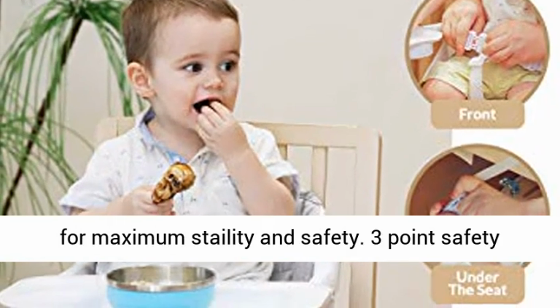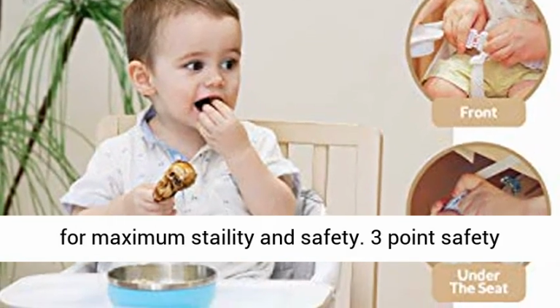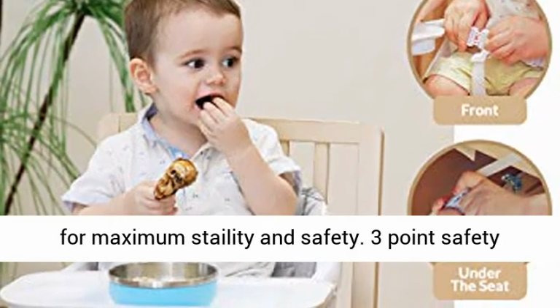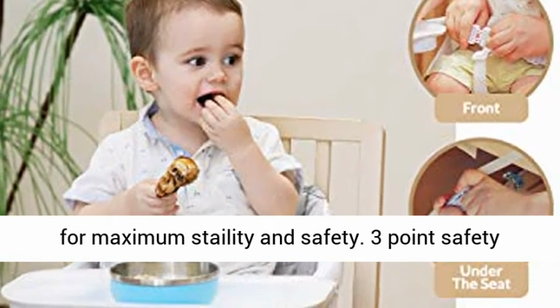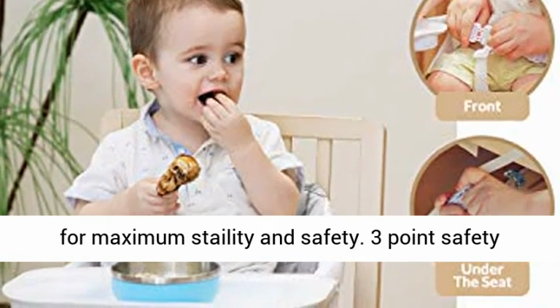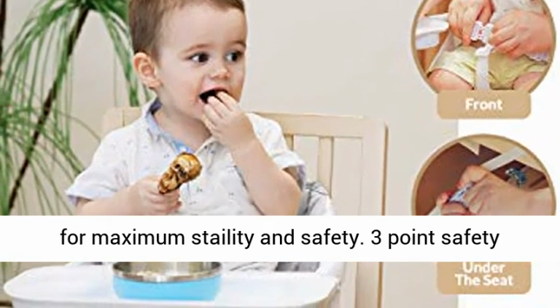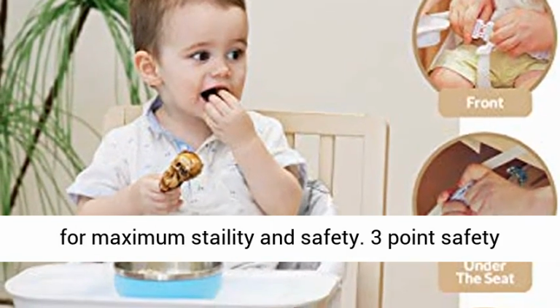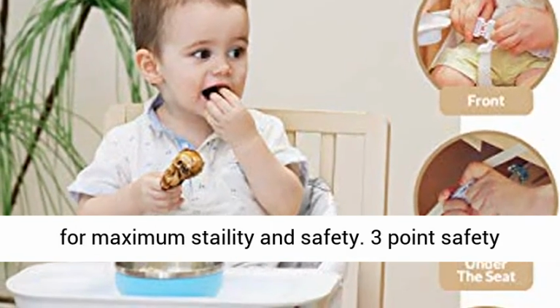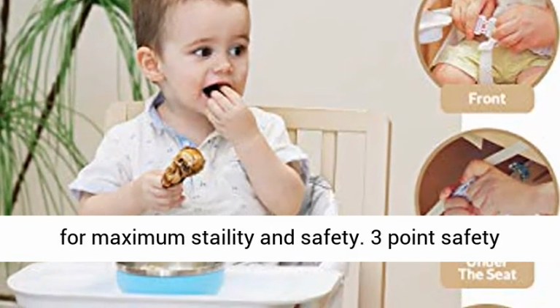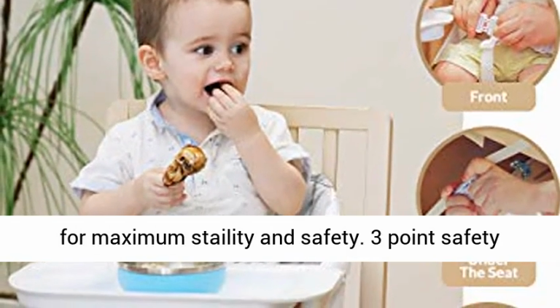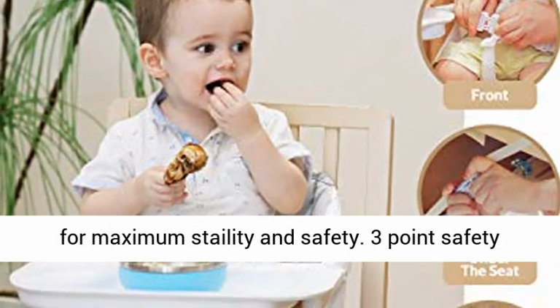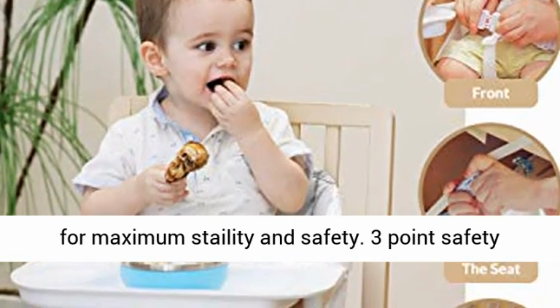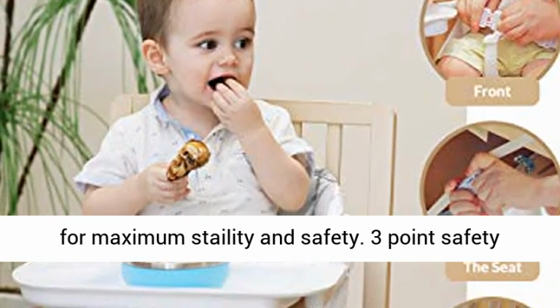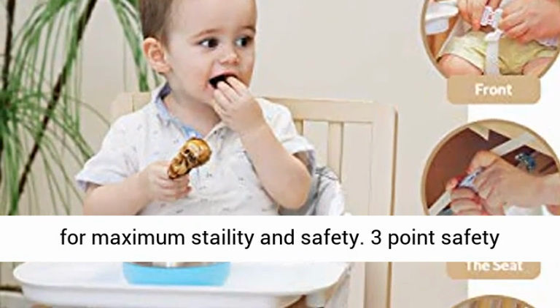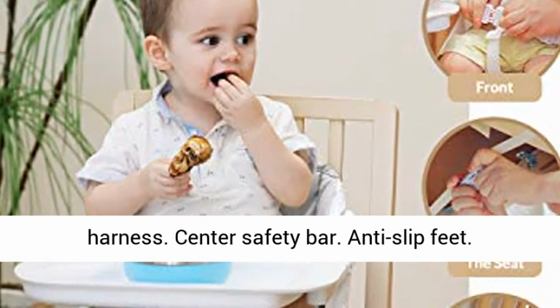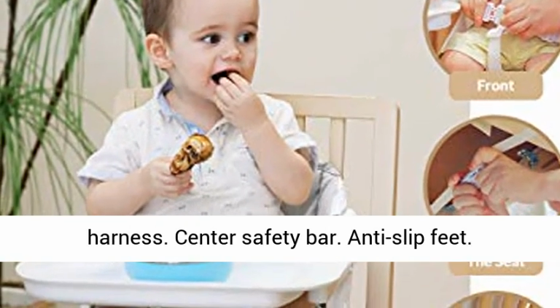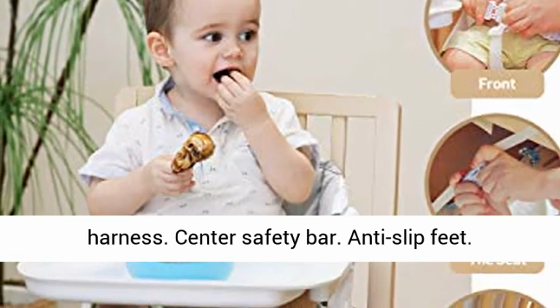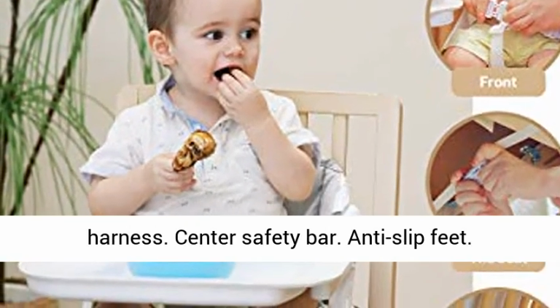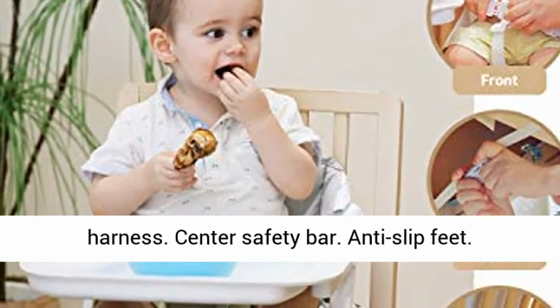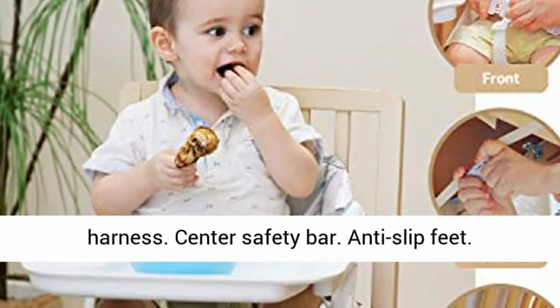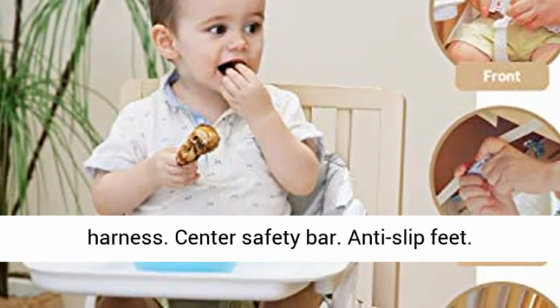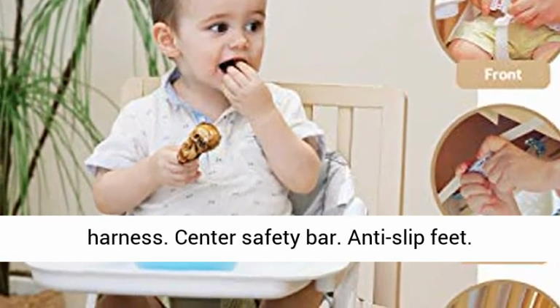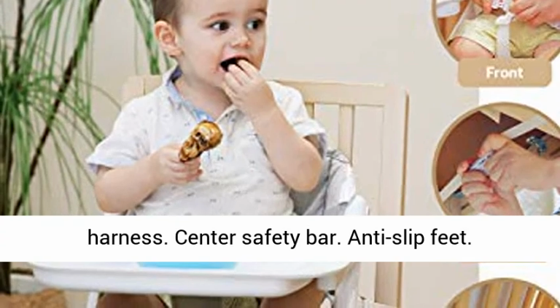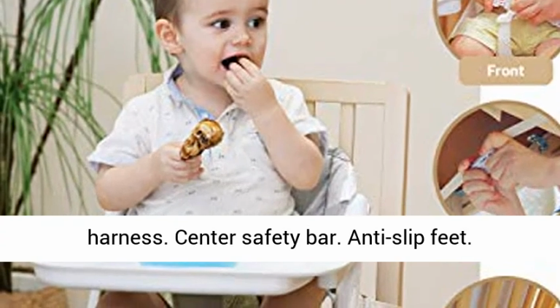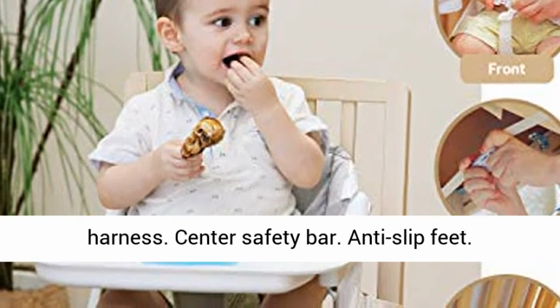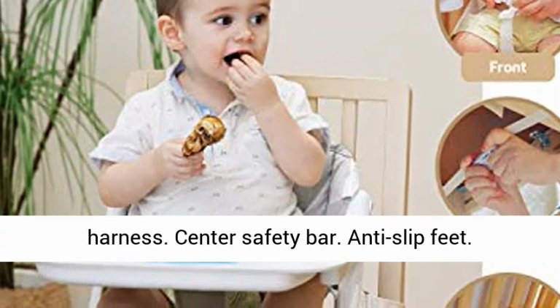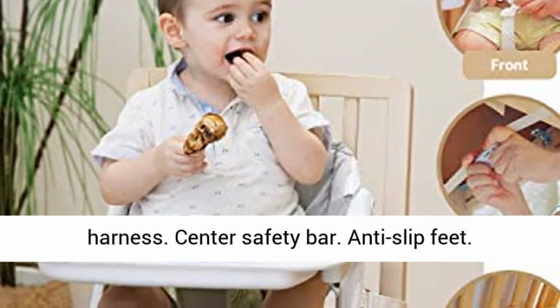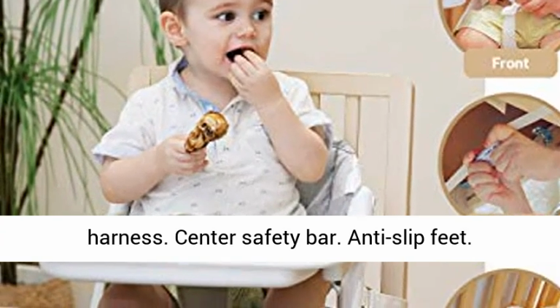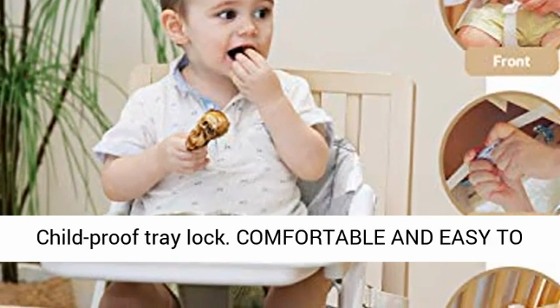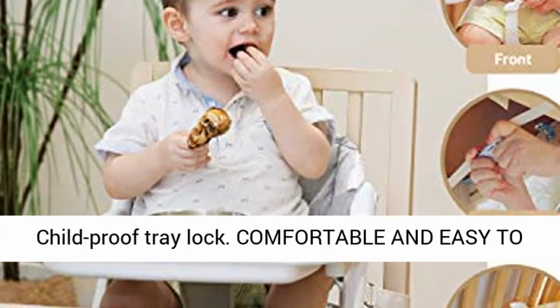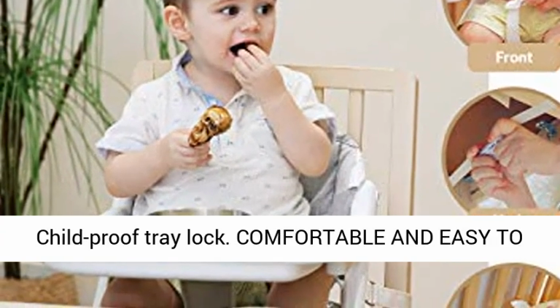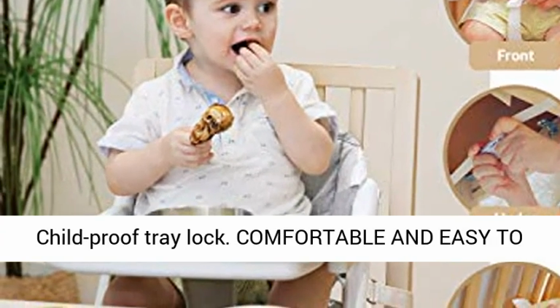3-point safety harness. Center safety bar. Anti-slip feet. Child-proof tray lock.